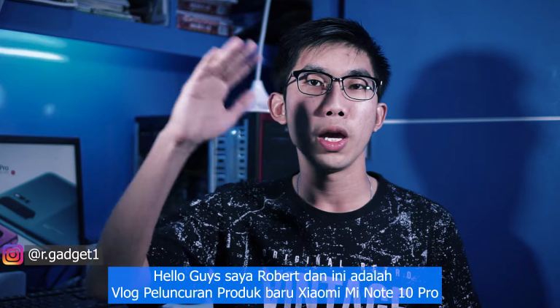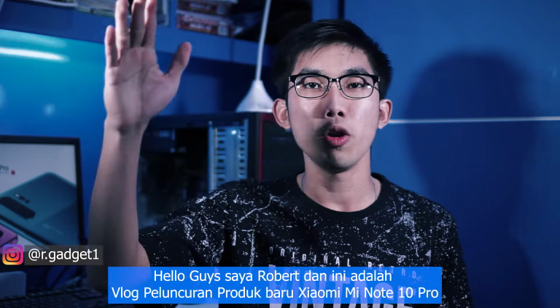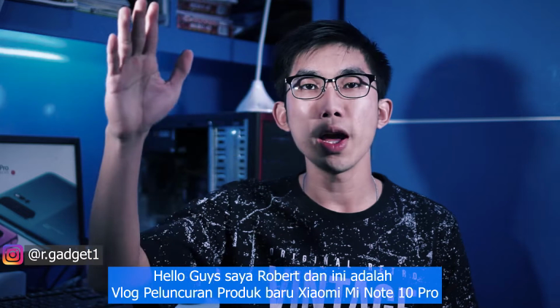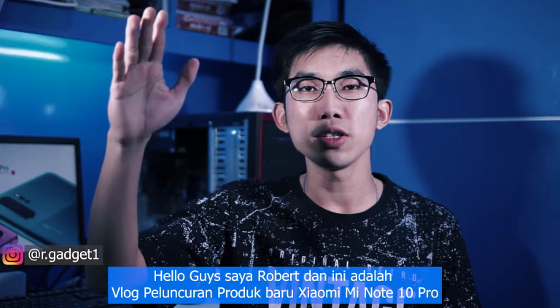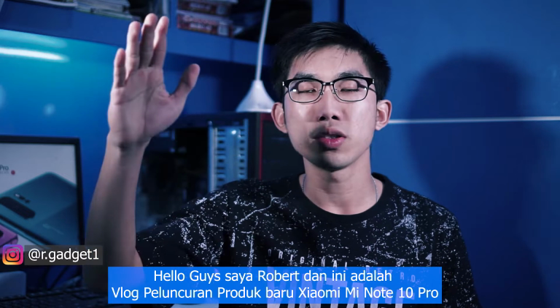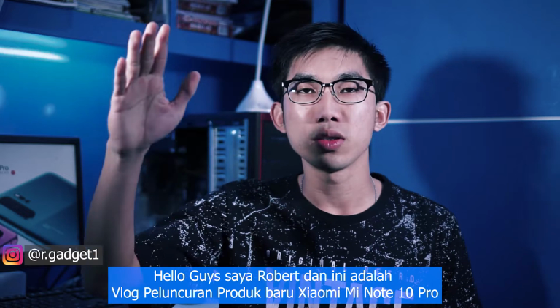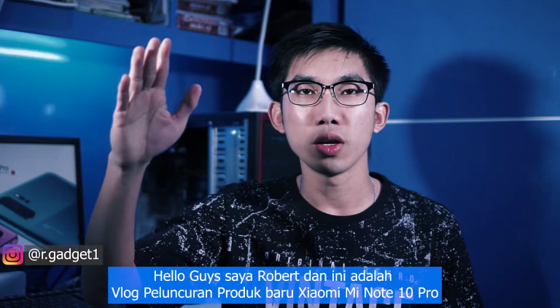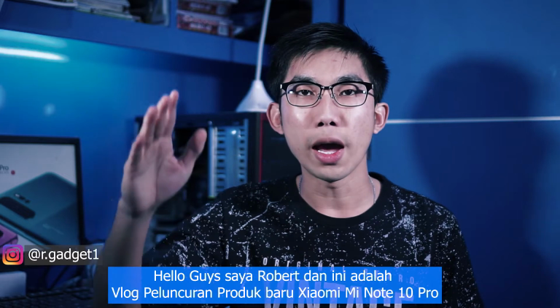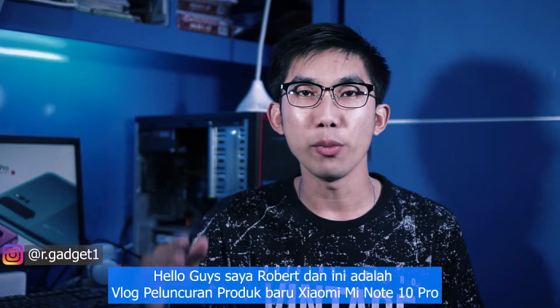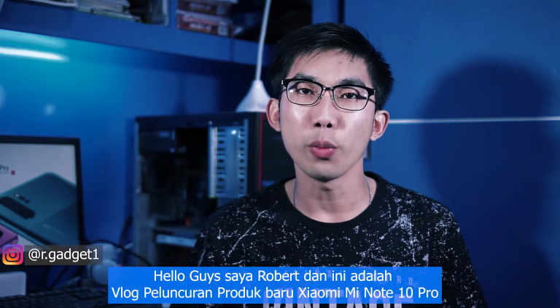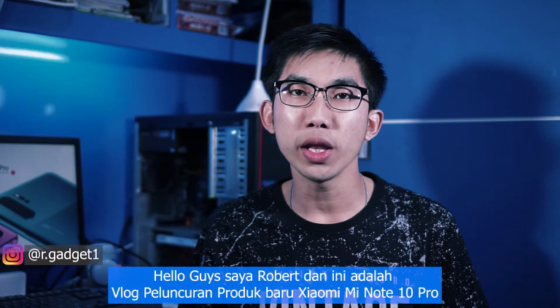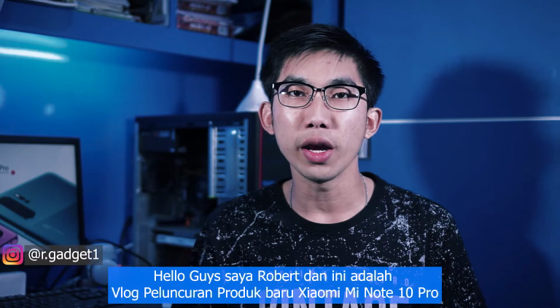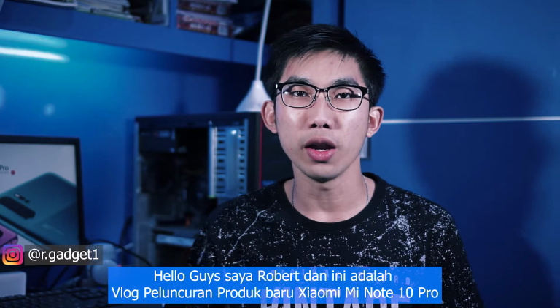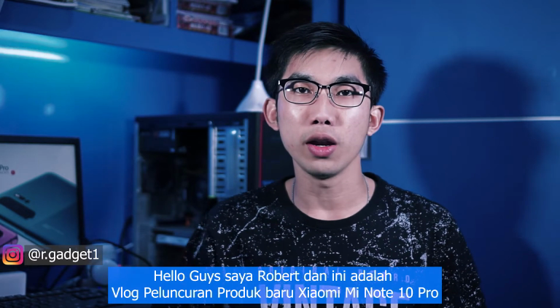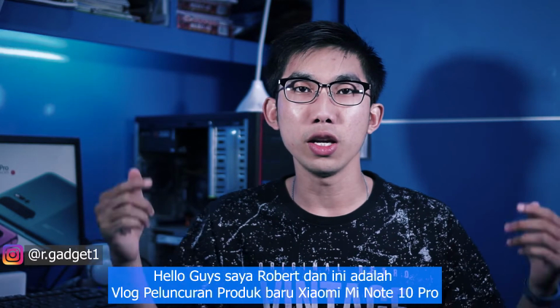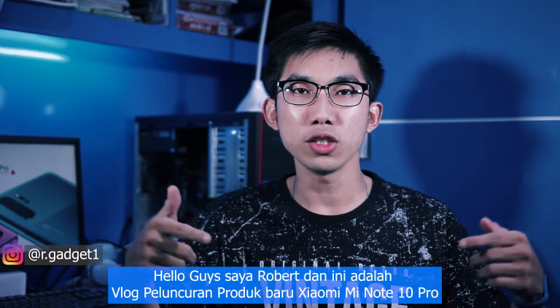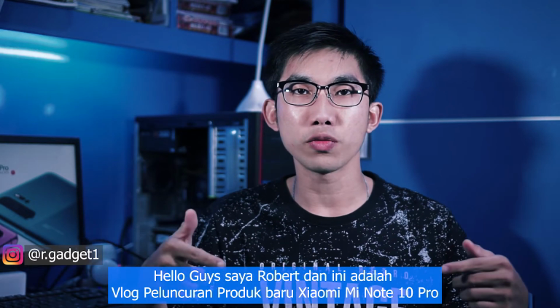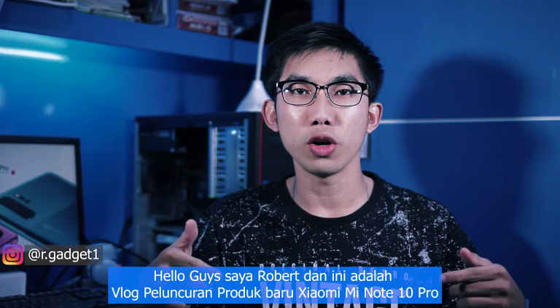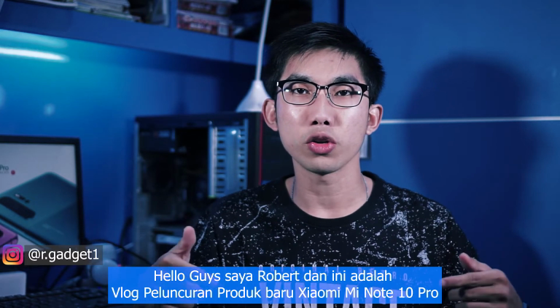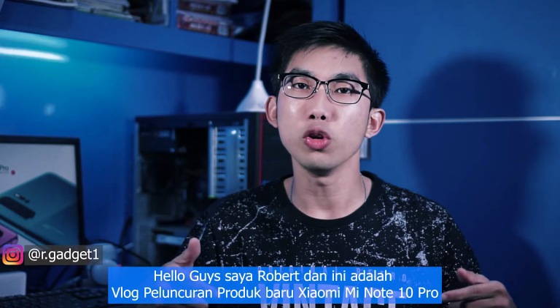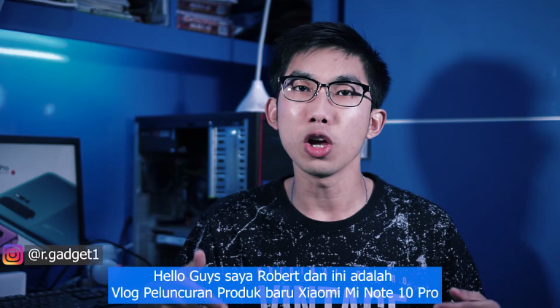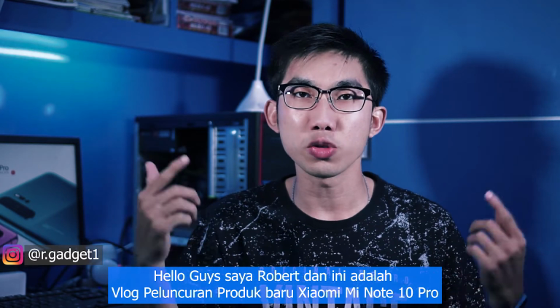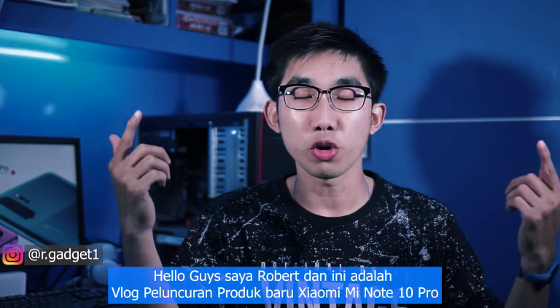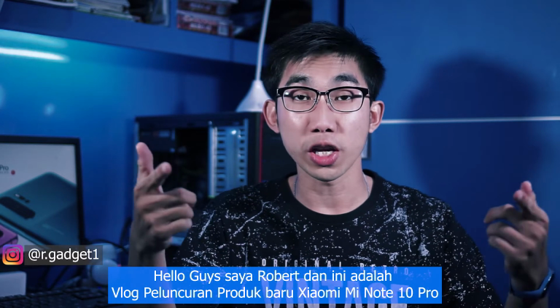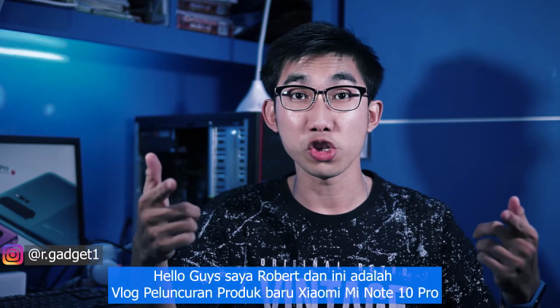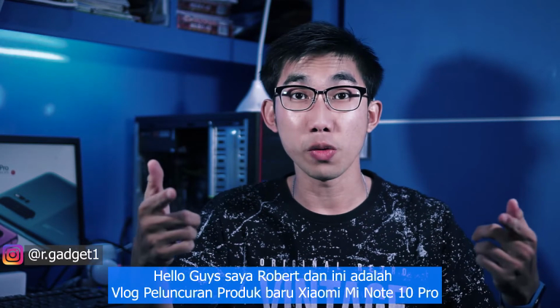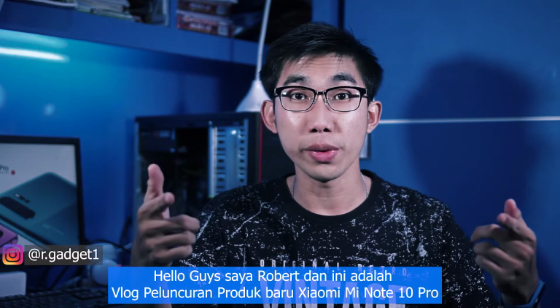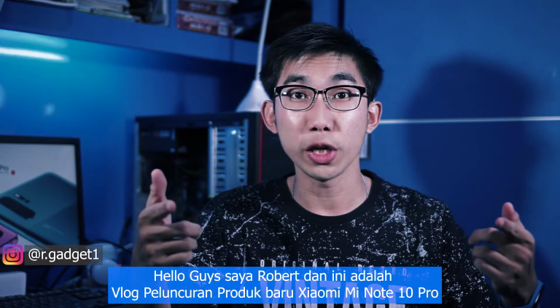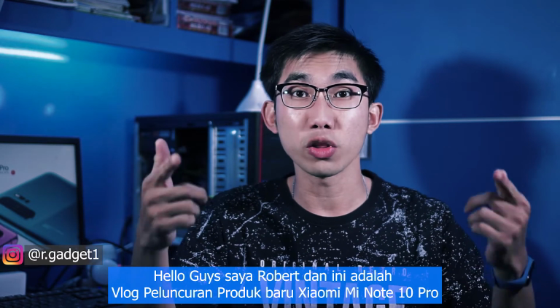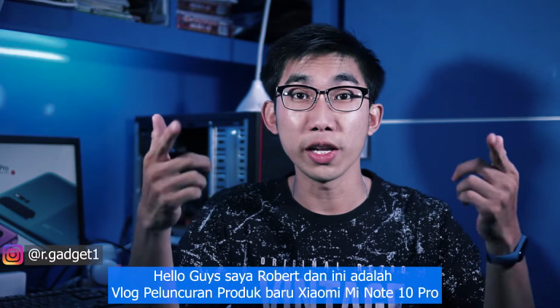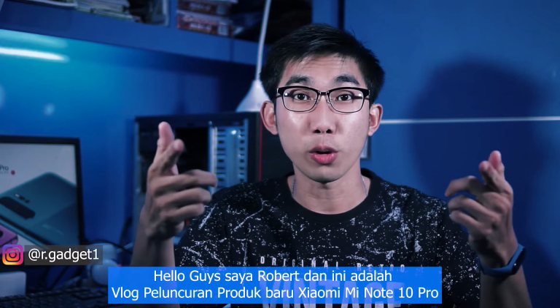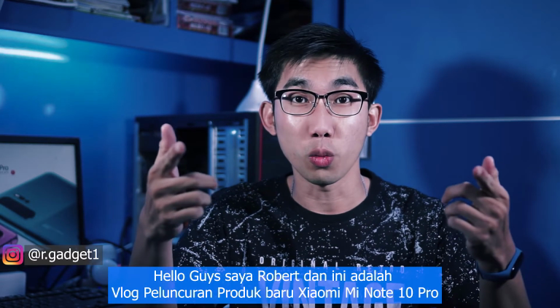Hello guys, I'm Robert and this is vlog new launch product Xiaomi Mi Note 10 Pro.